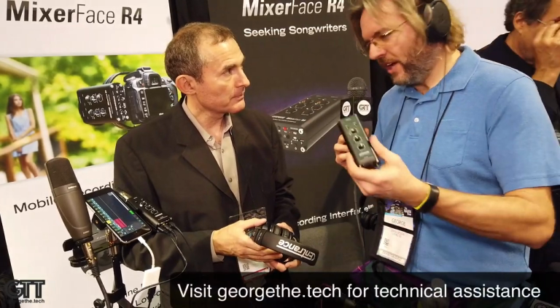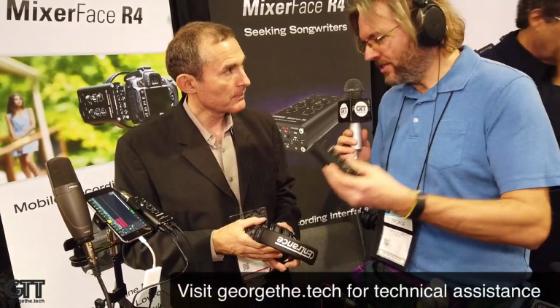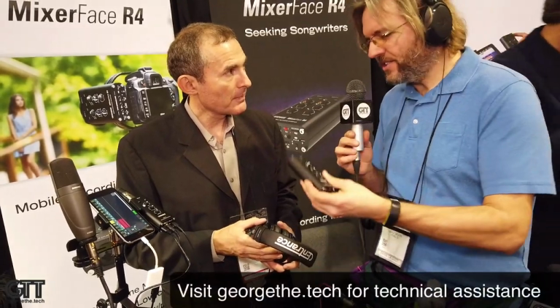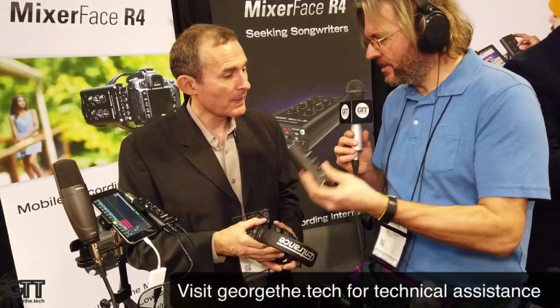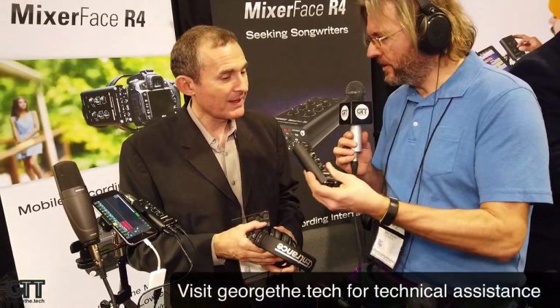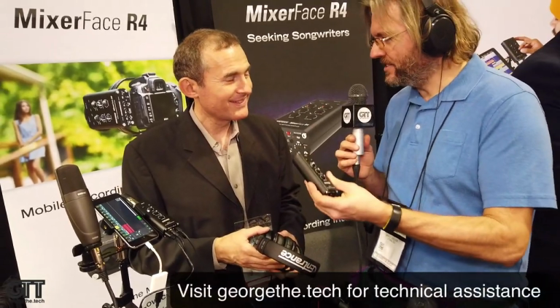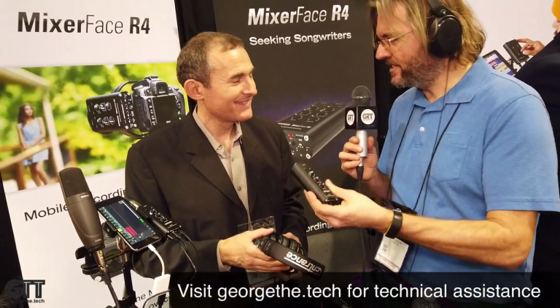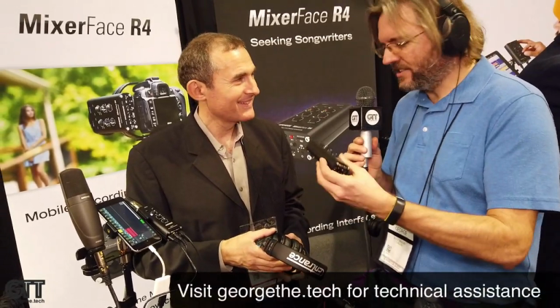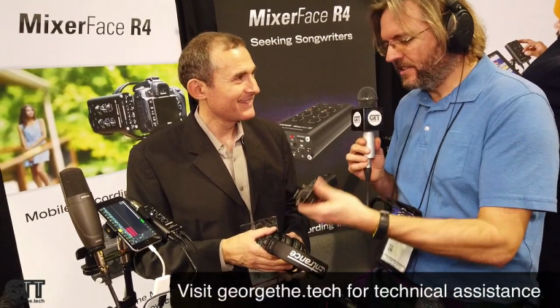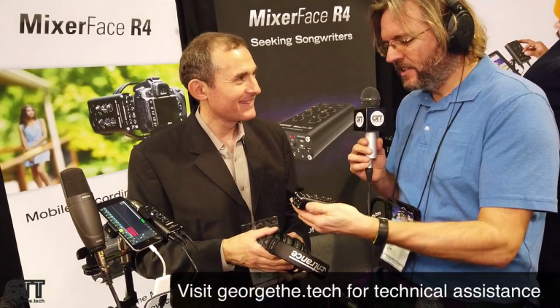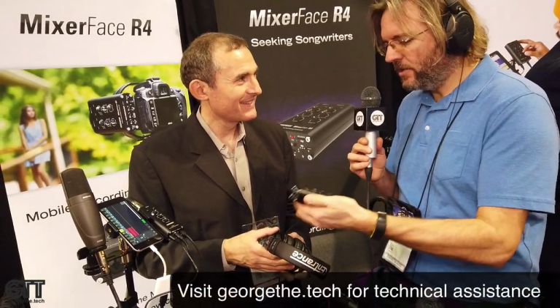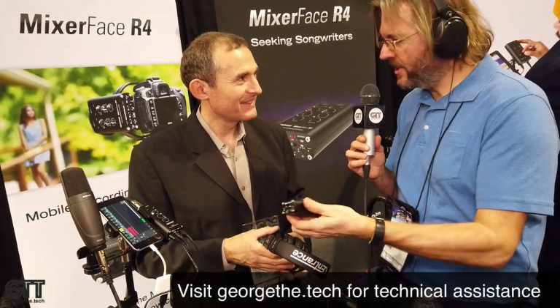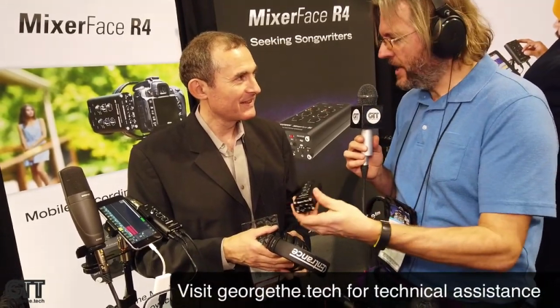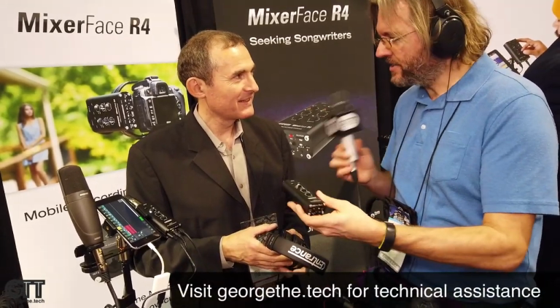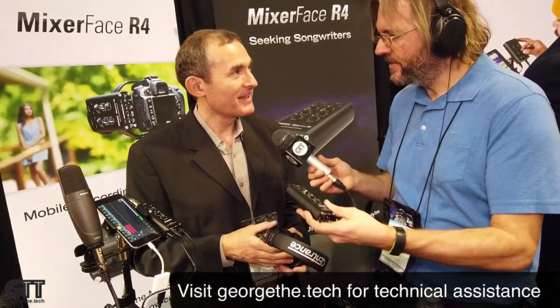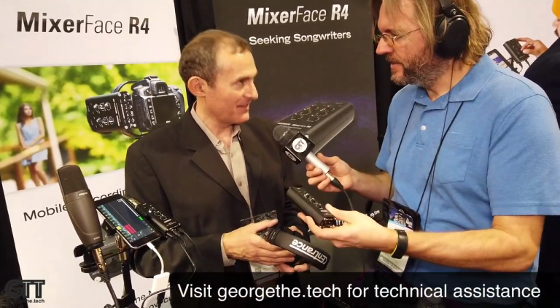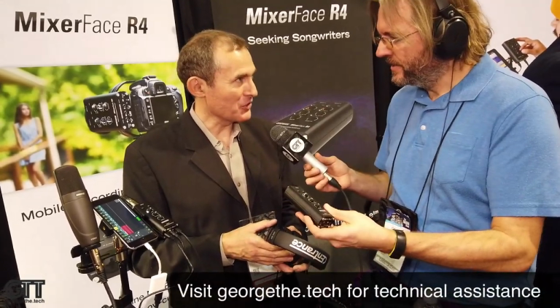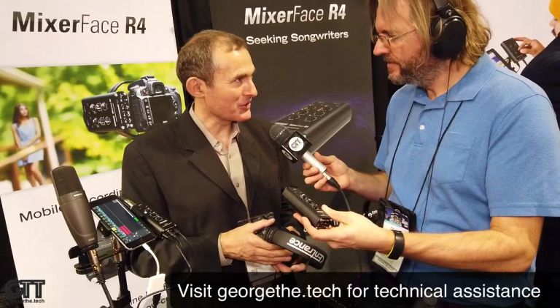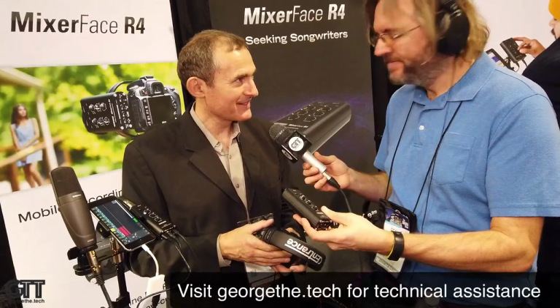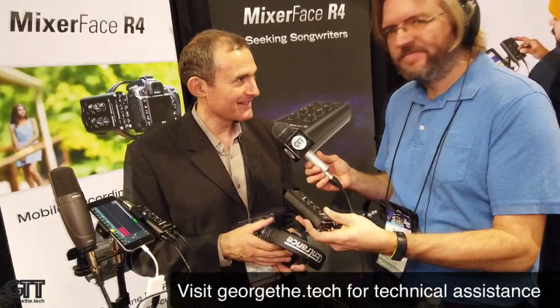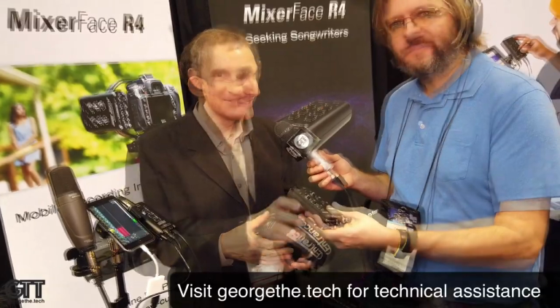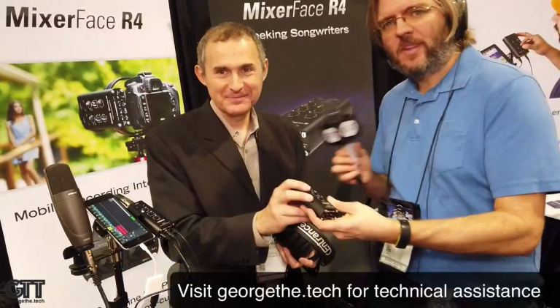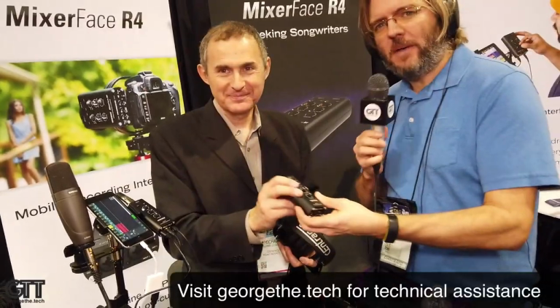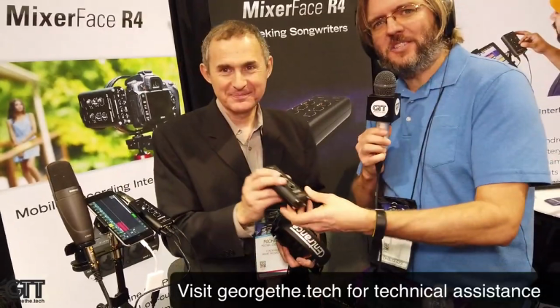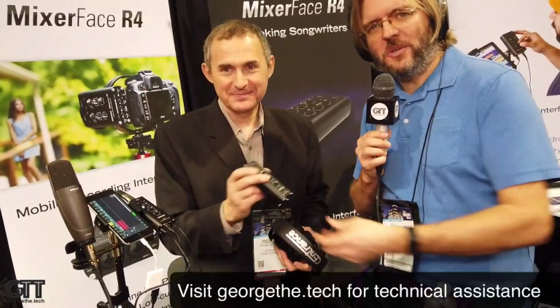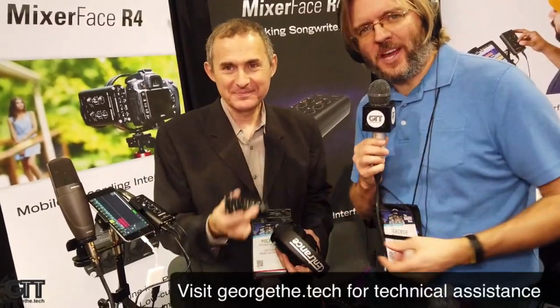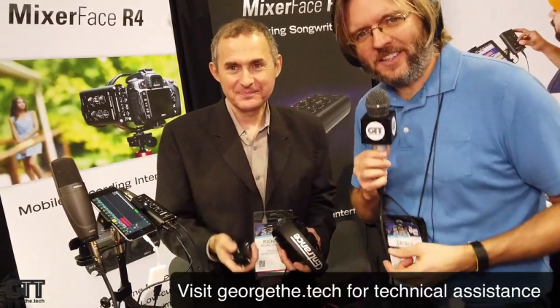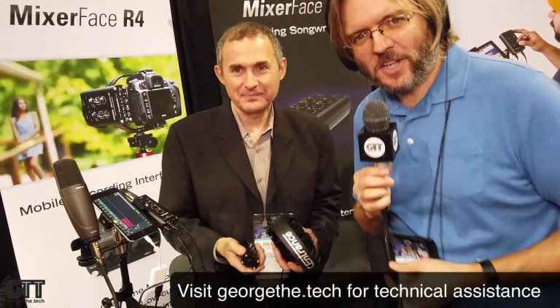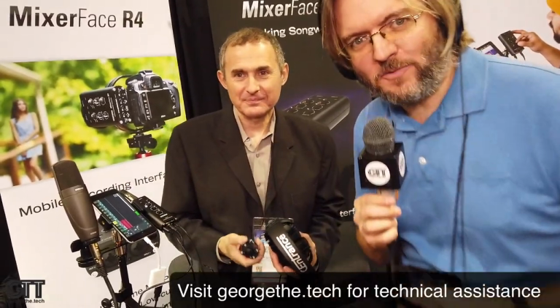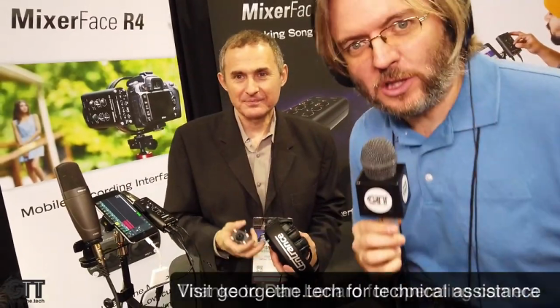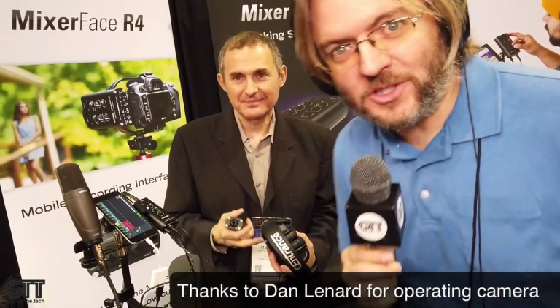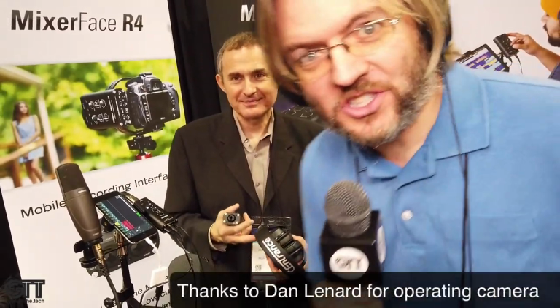Thank you so much — congratulations on the release, it's a really nice package. Thank you, George.